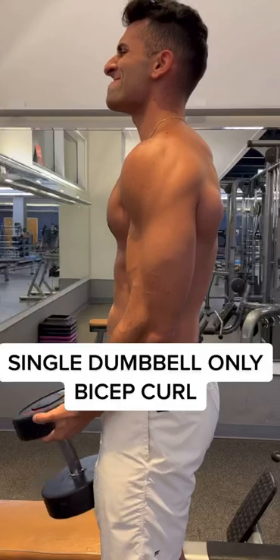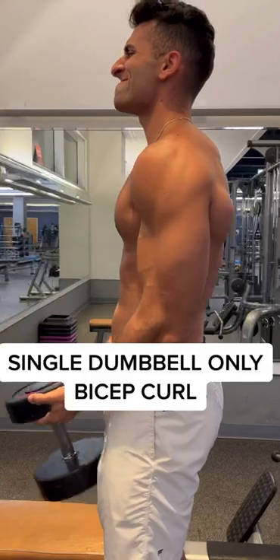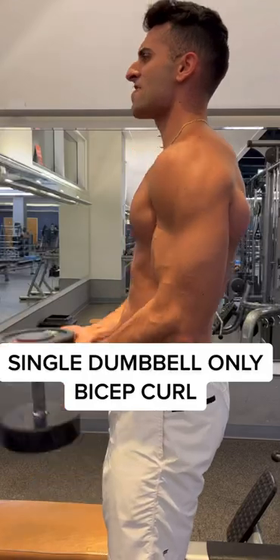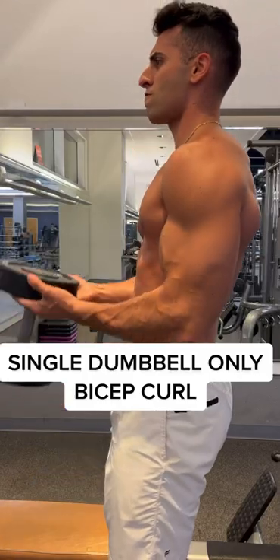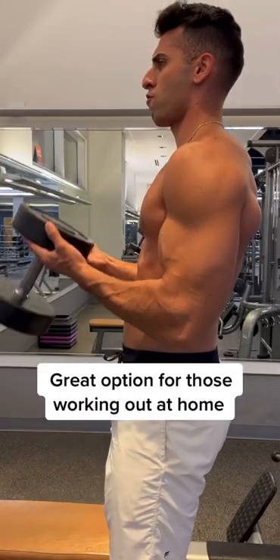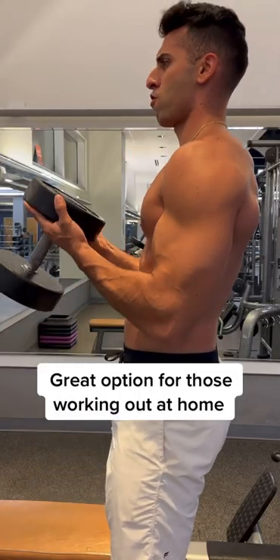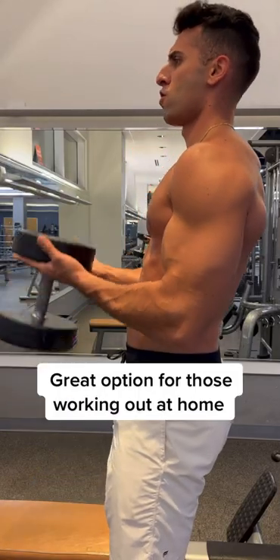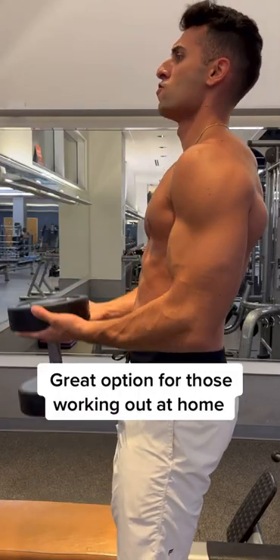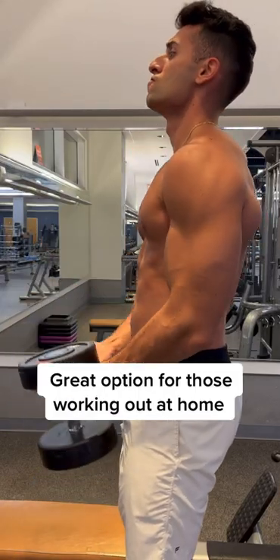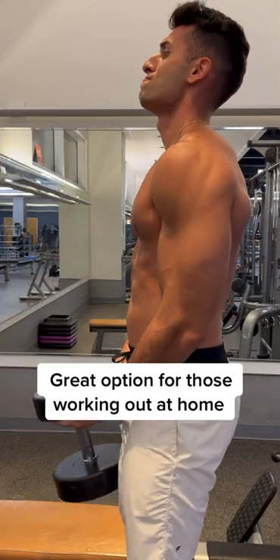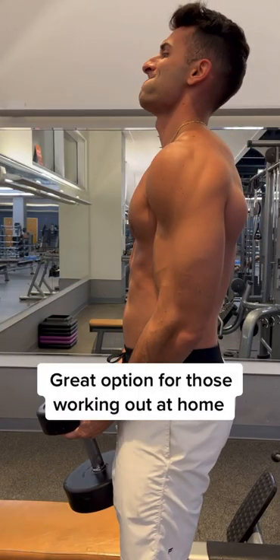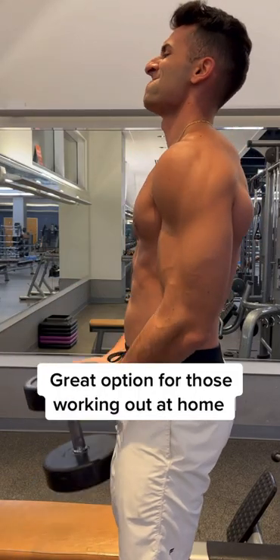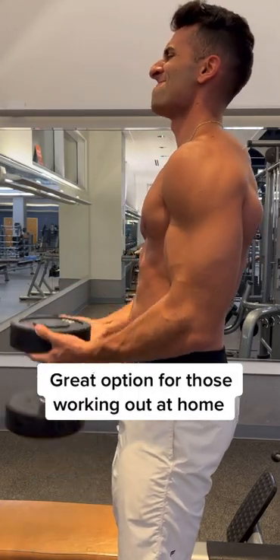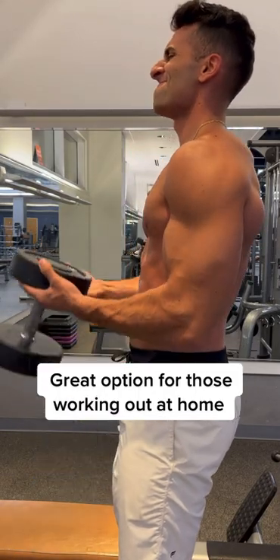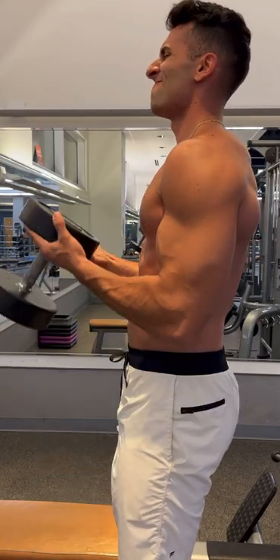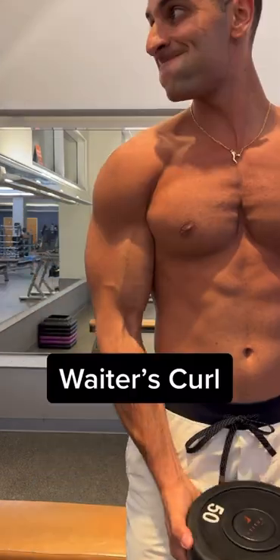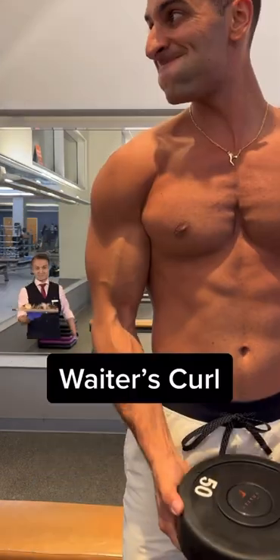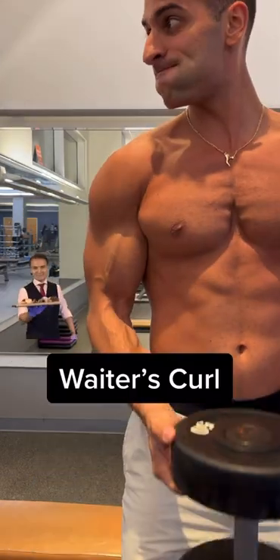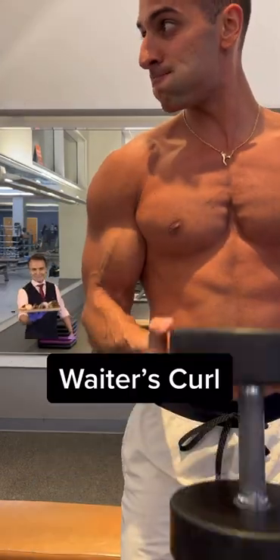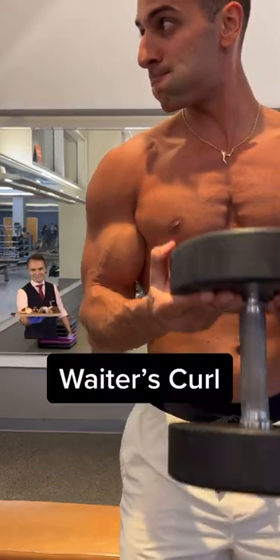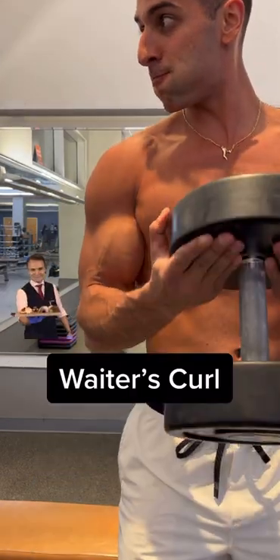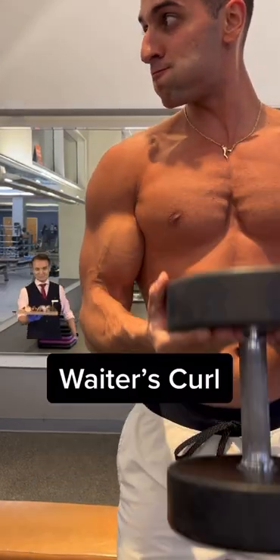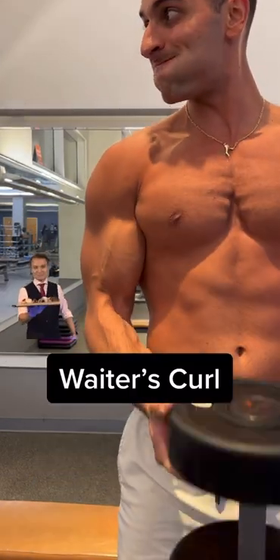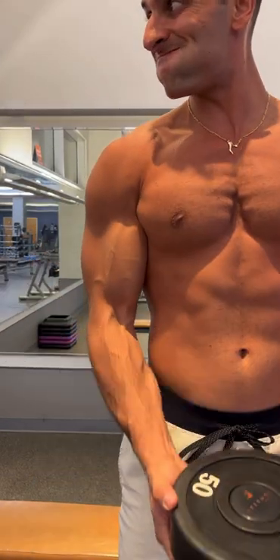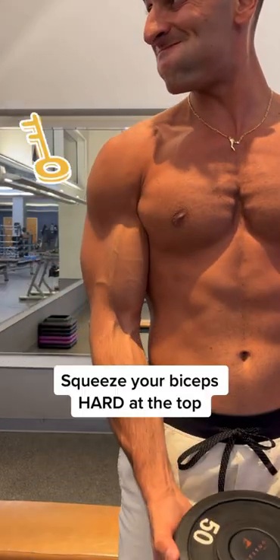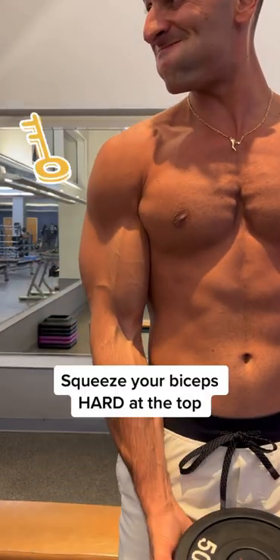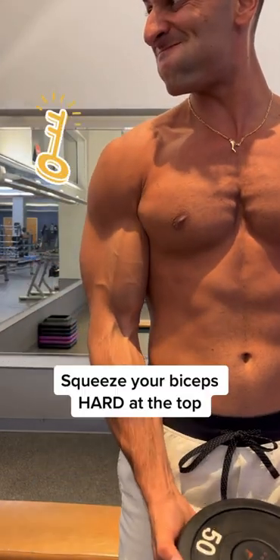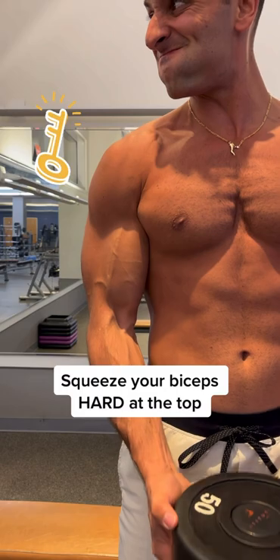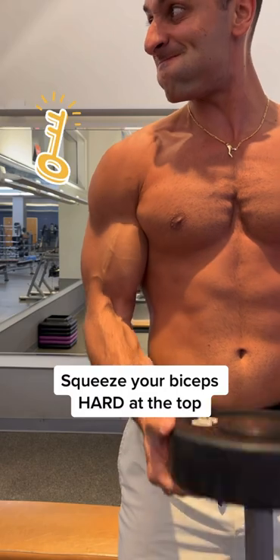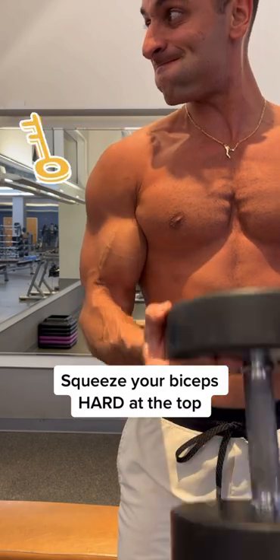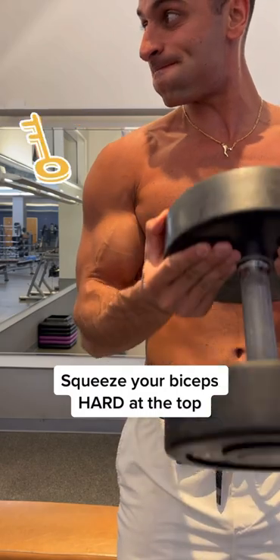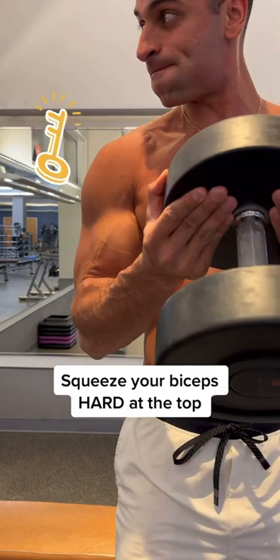If you're limited to just one dumbbell but you still want to work your biceps, this waders curl is a great option. The key is to squeeze your biceps at the top.